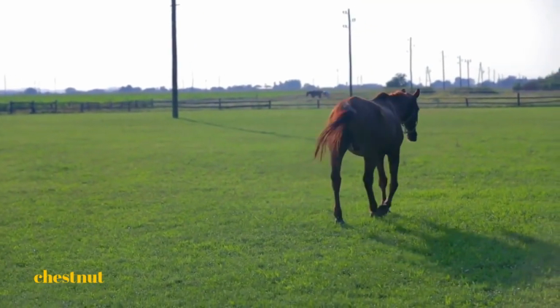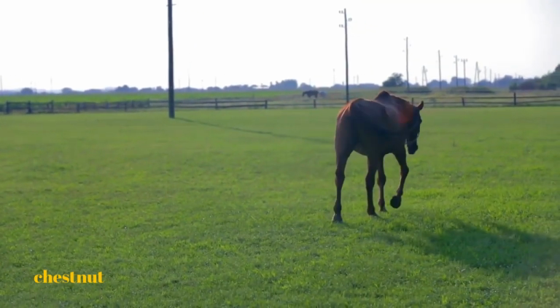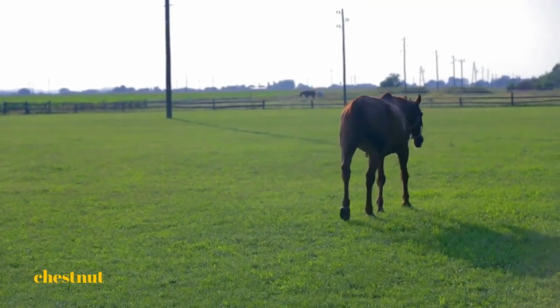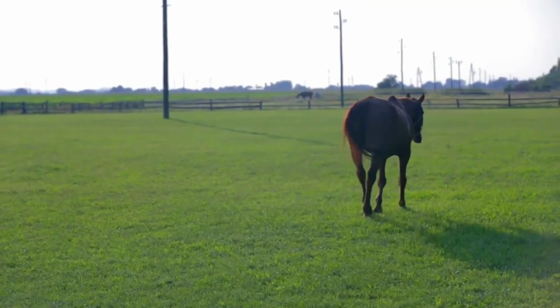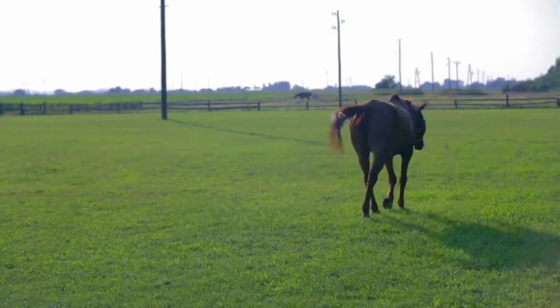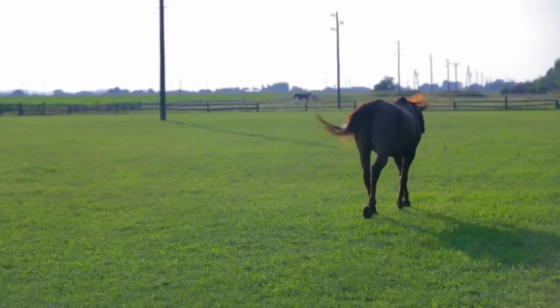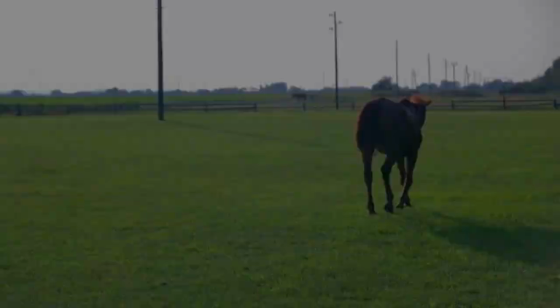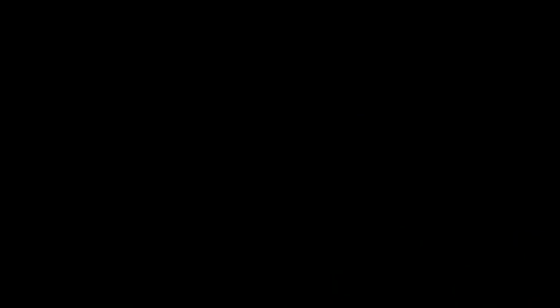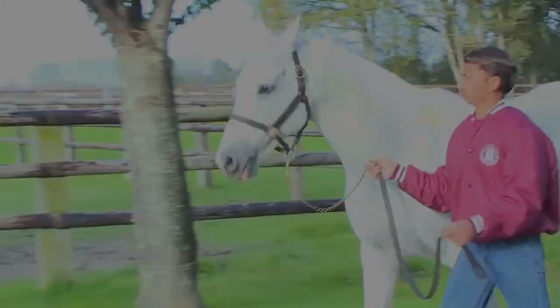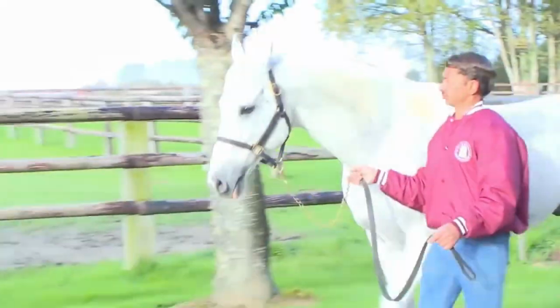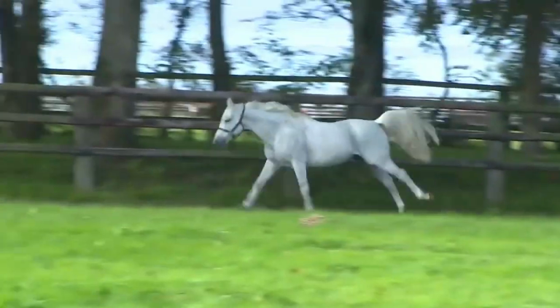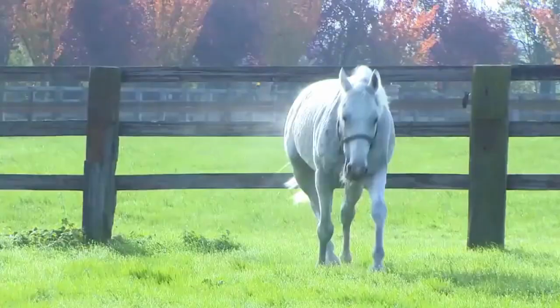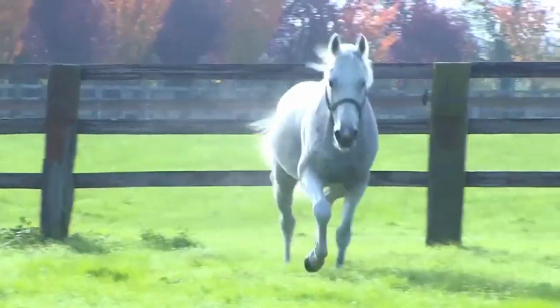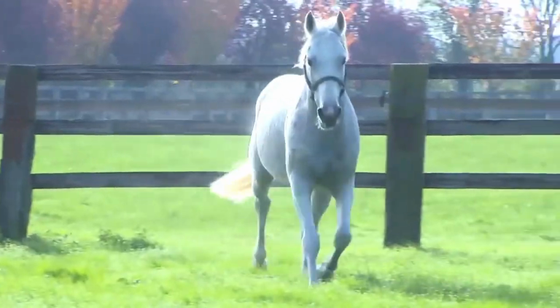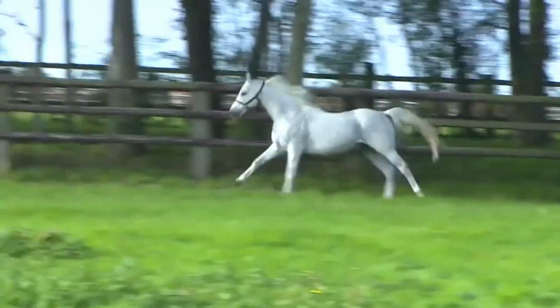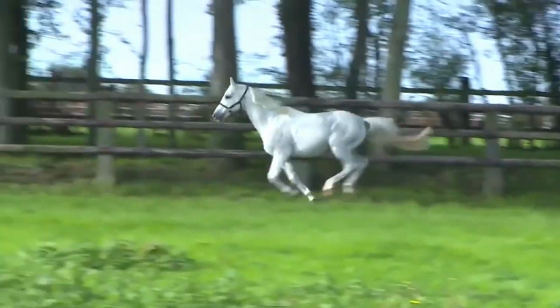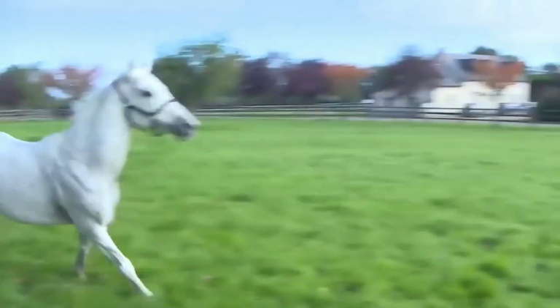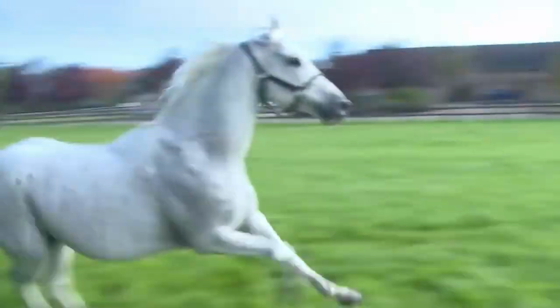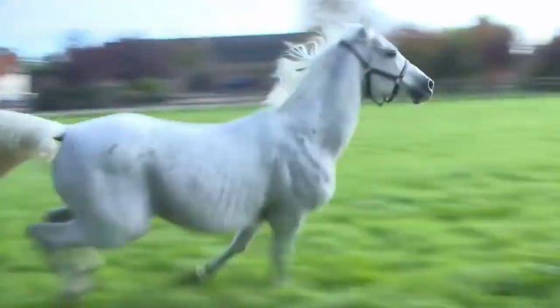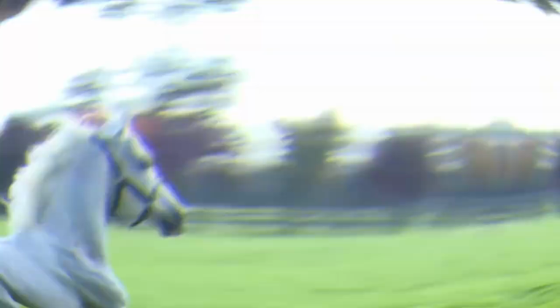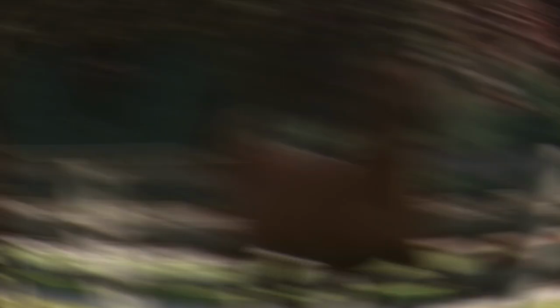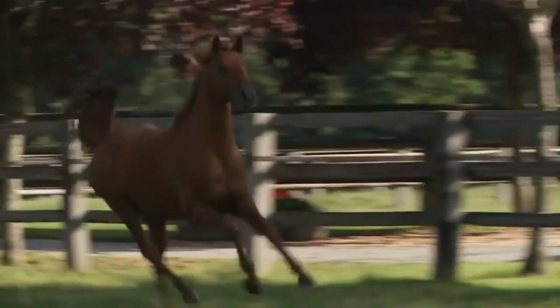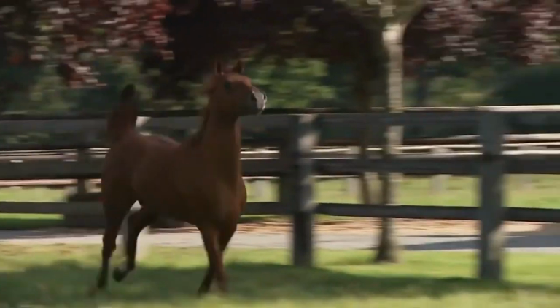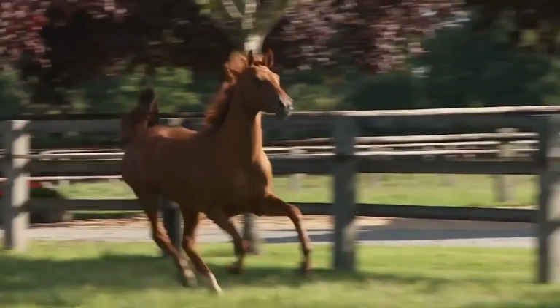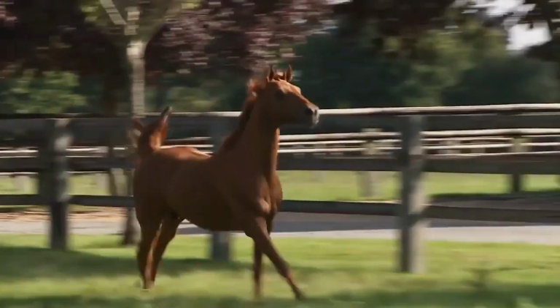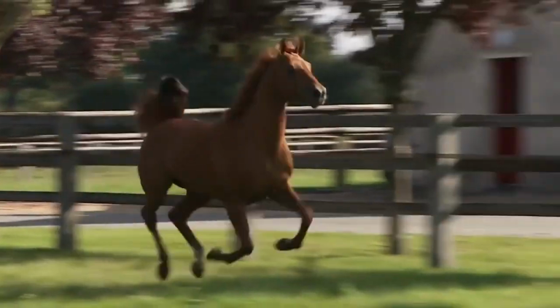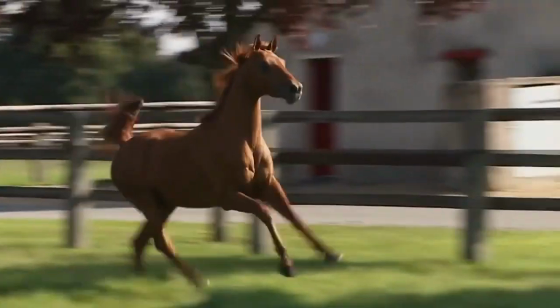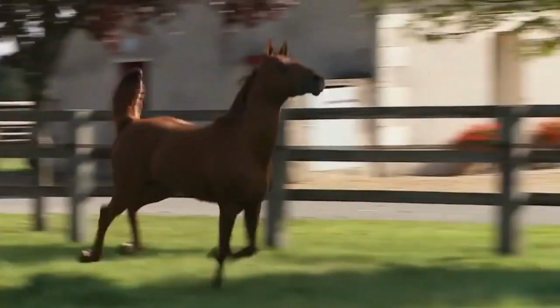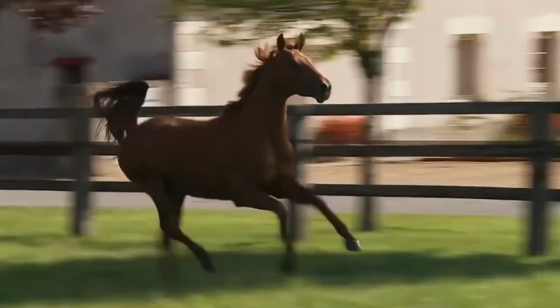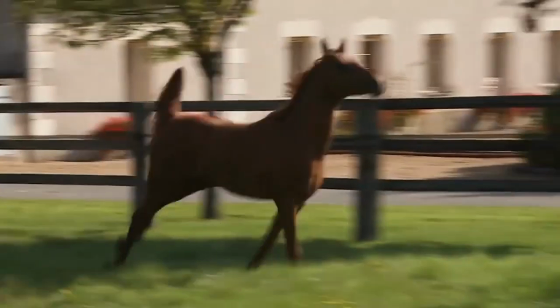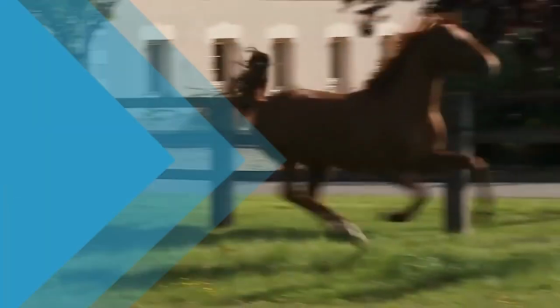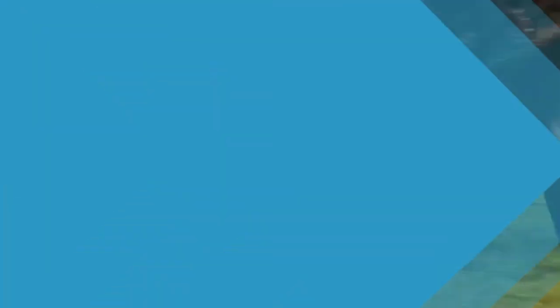Arabian horses are considered to be one of the oldest horse breeds in the world and are thought to be the foundation for many other breeds.